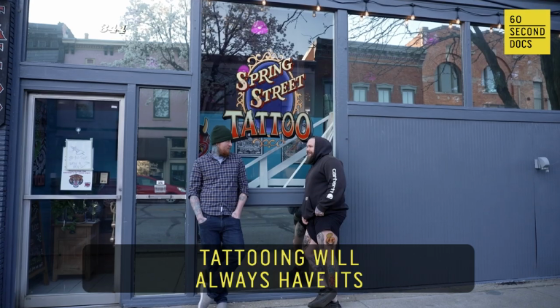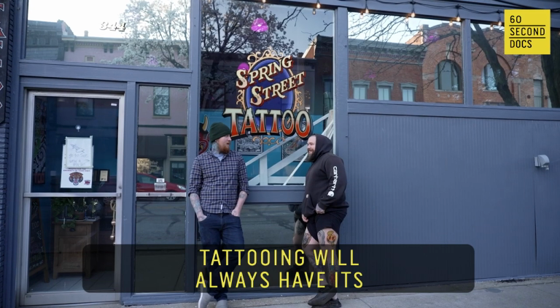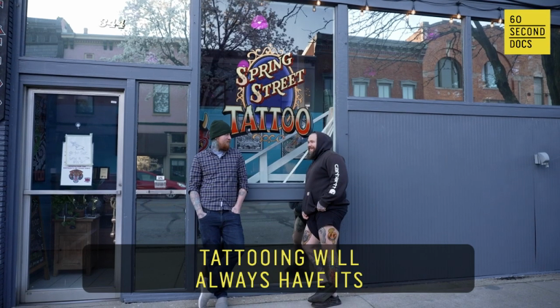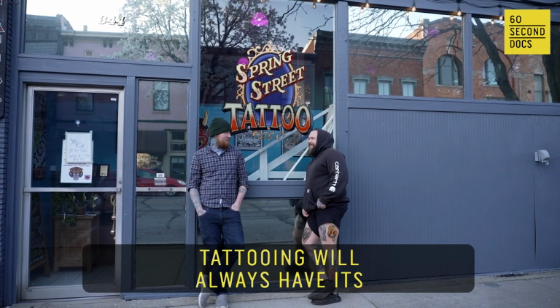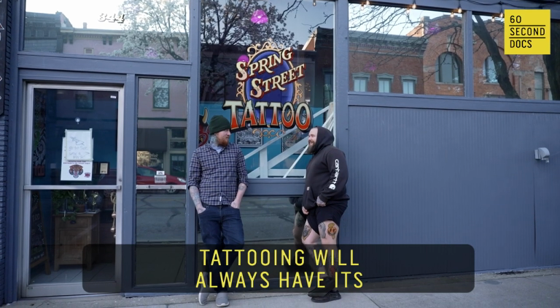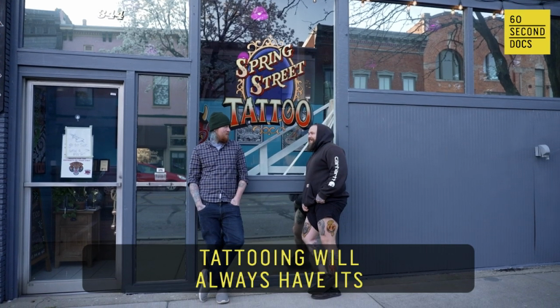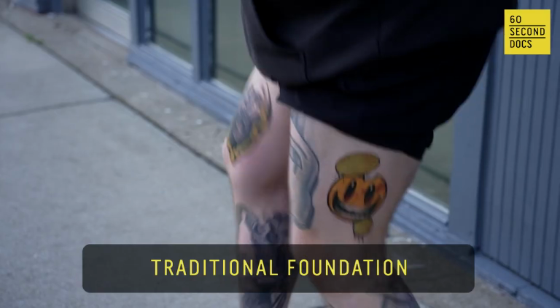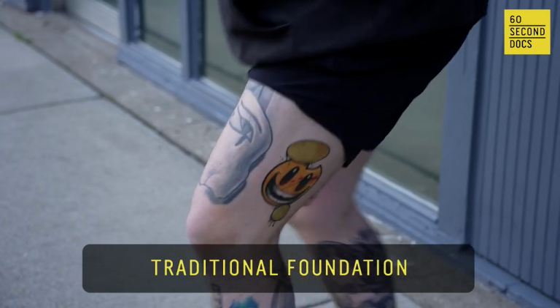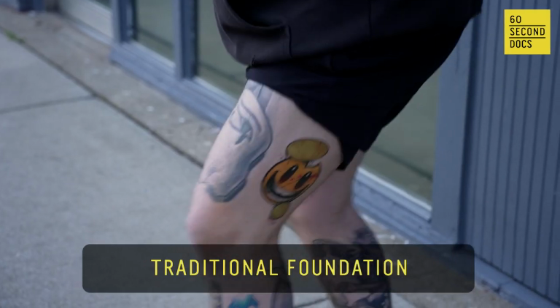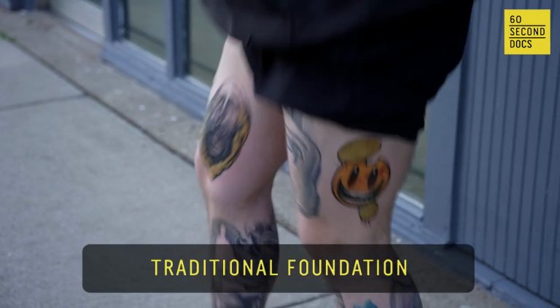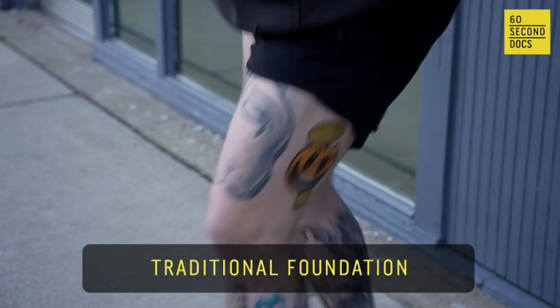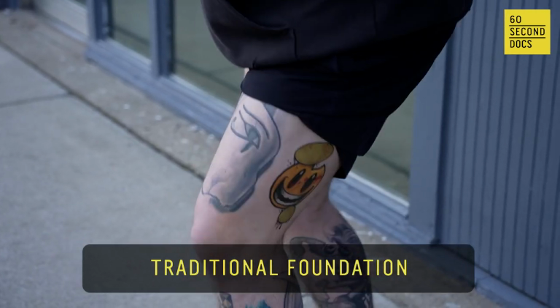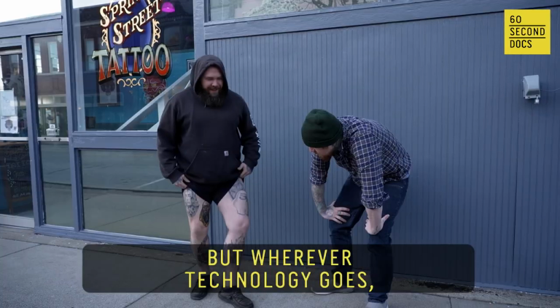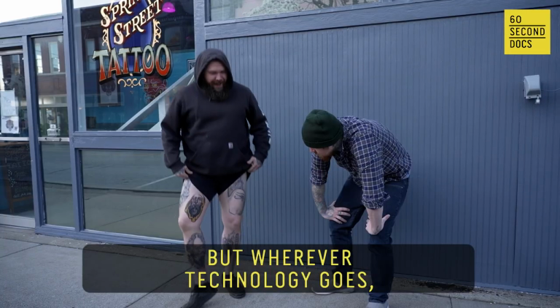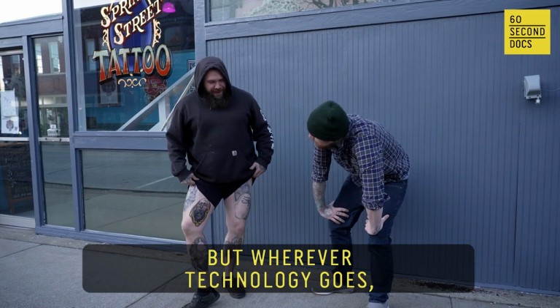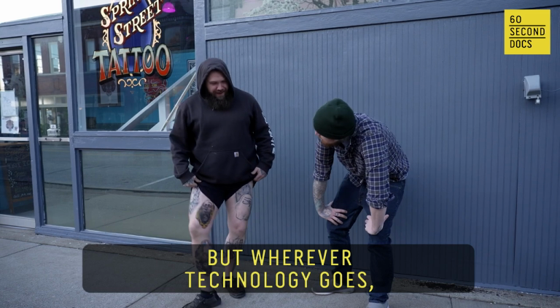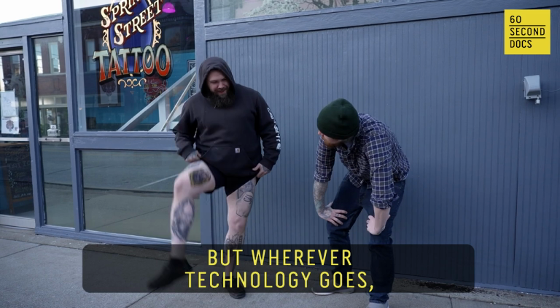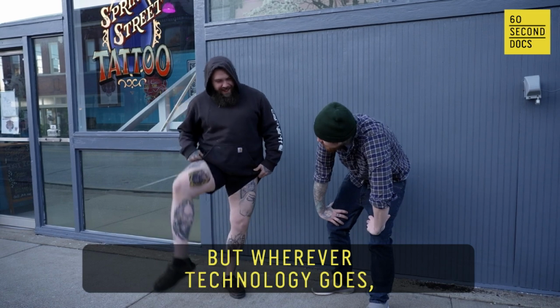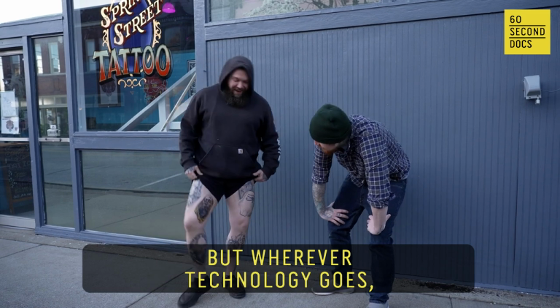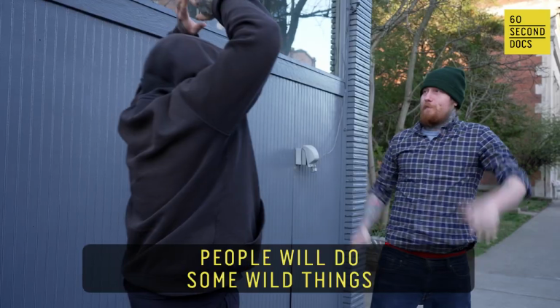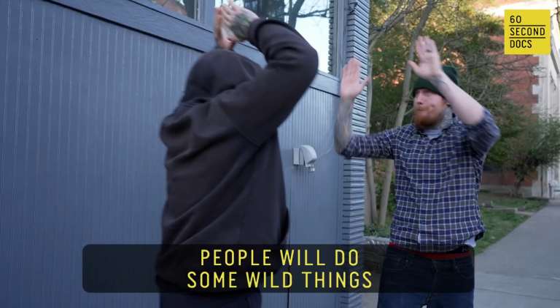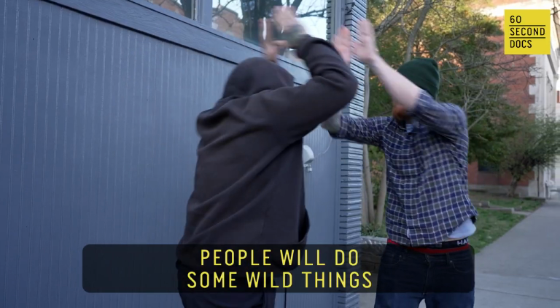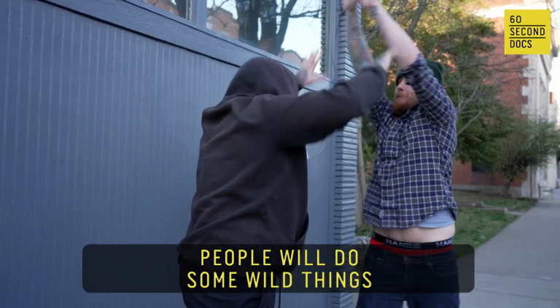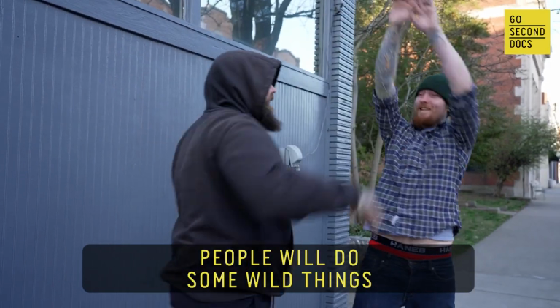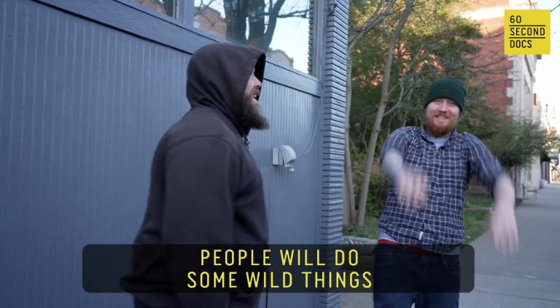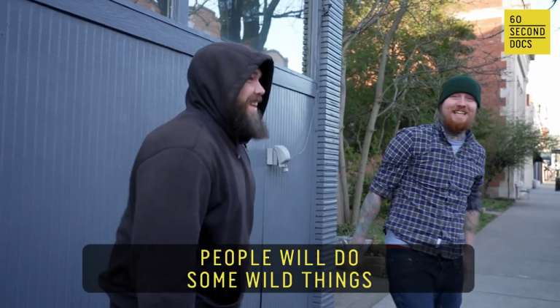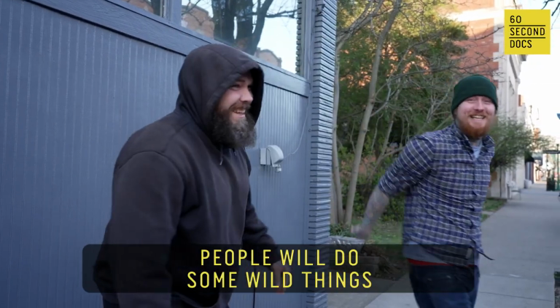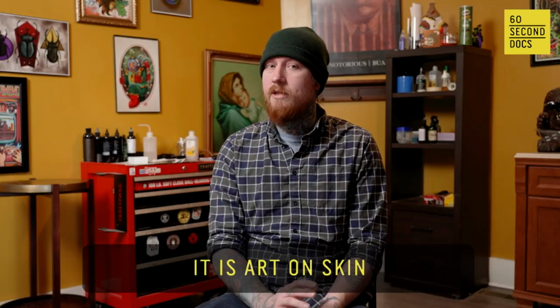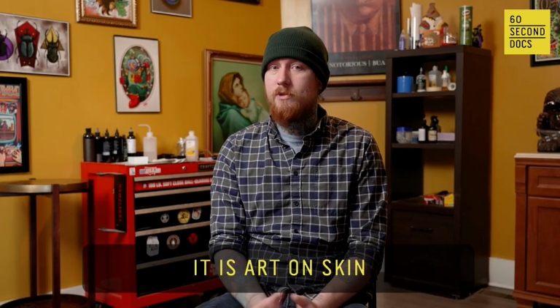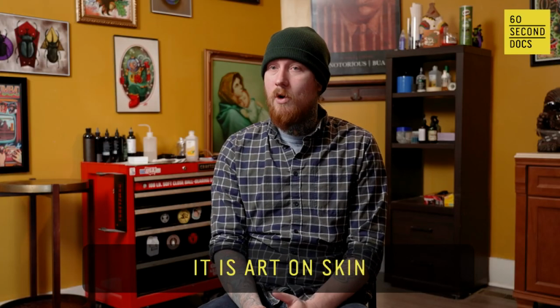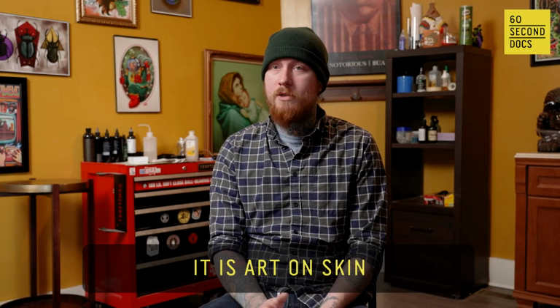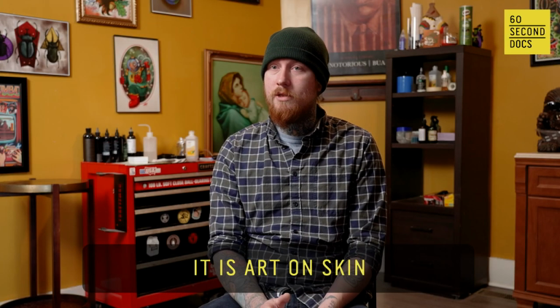Tattooing will always have its traditional foundation, but wherever technology goes, people will do some wild things. It is hard on skin.